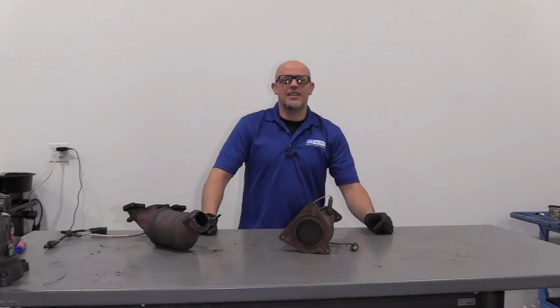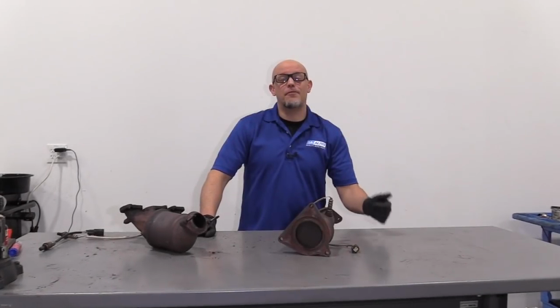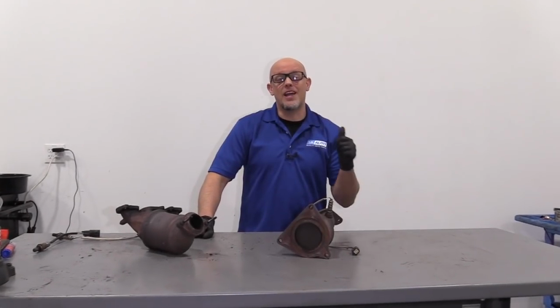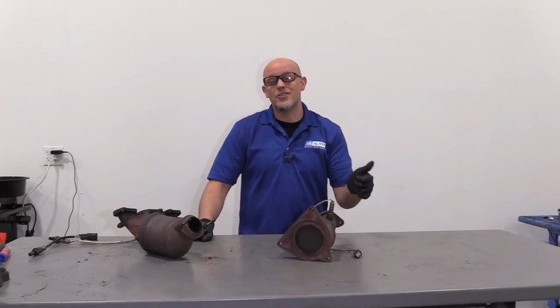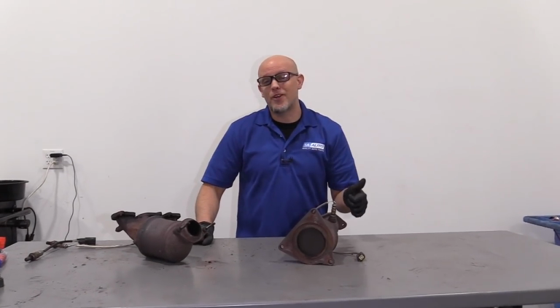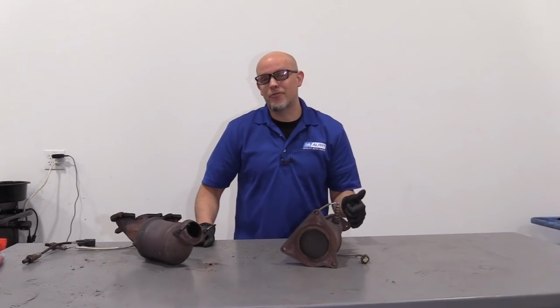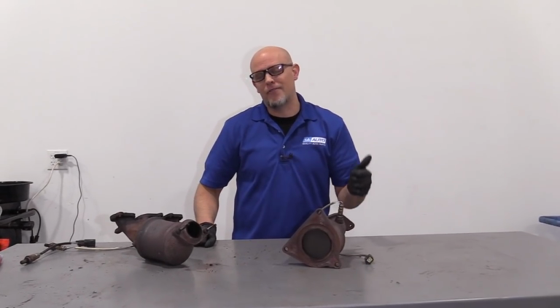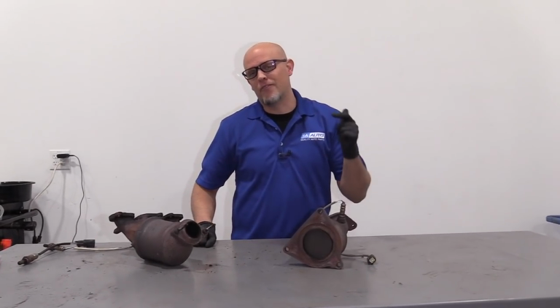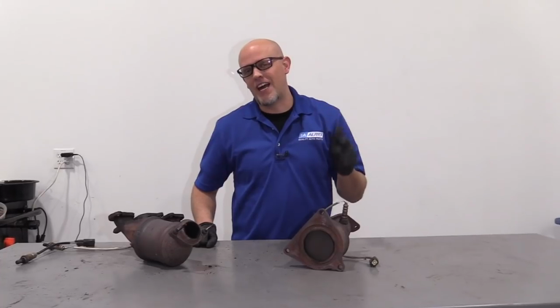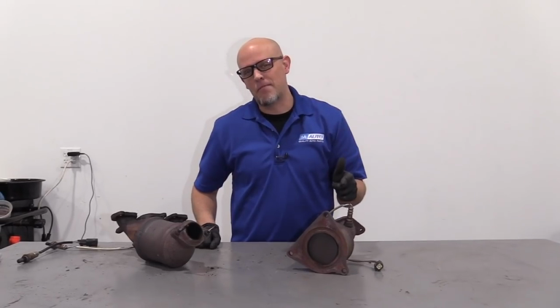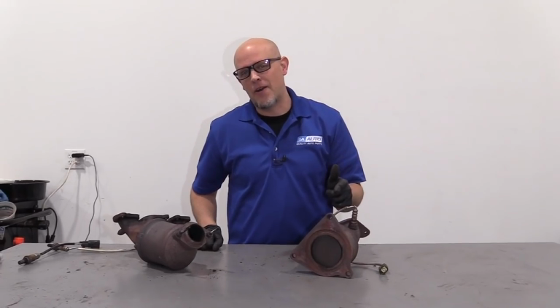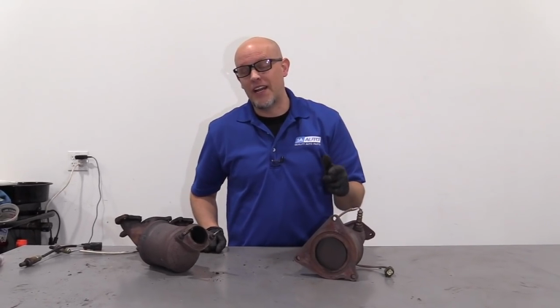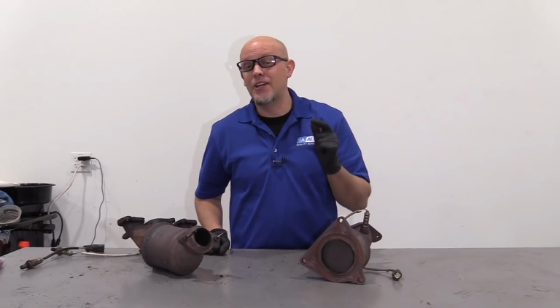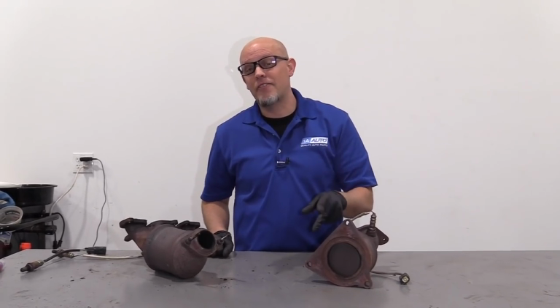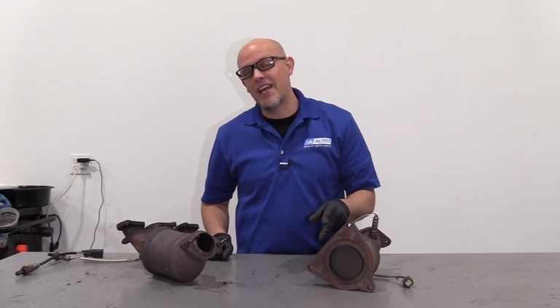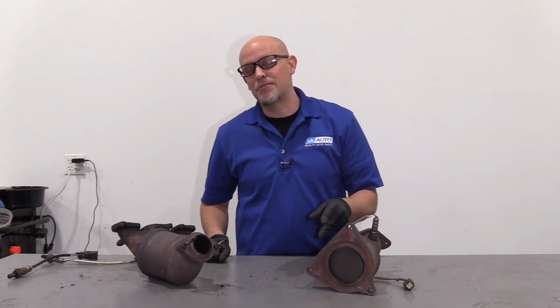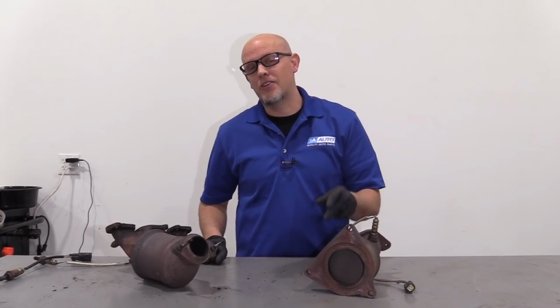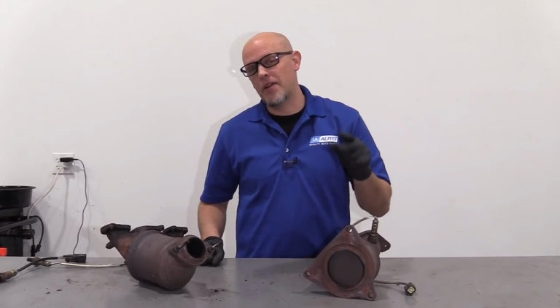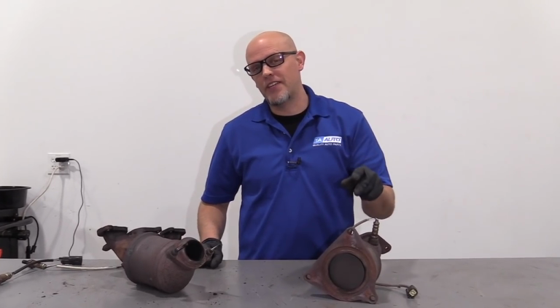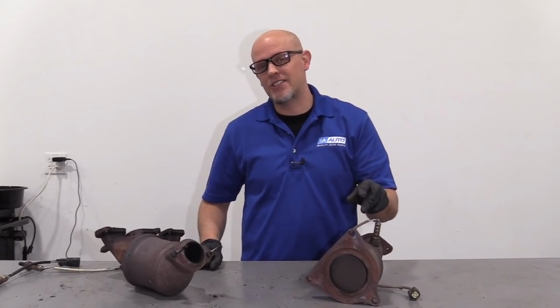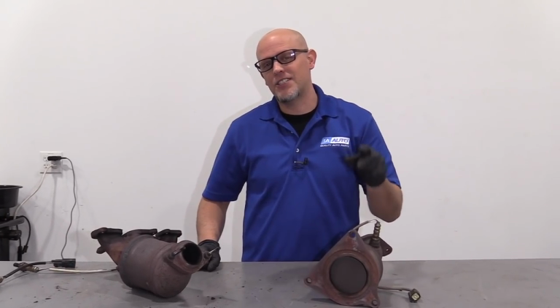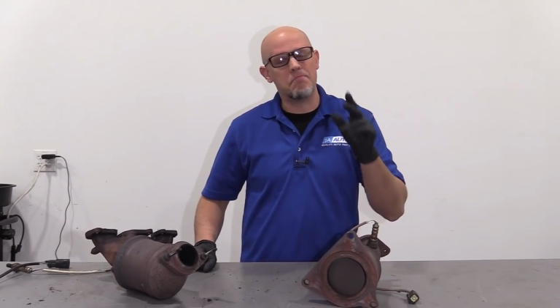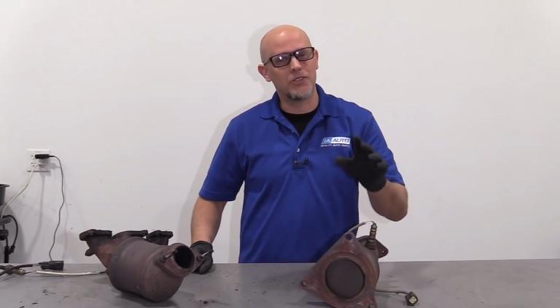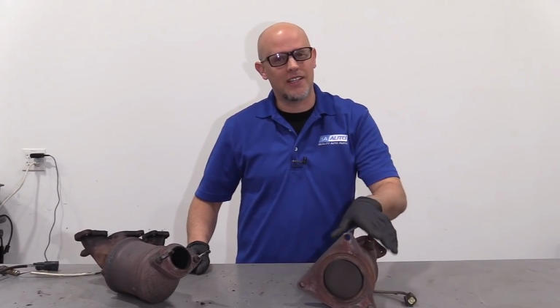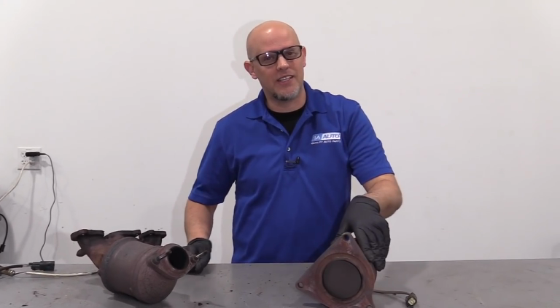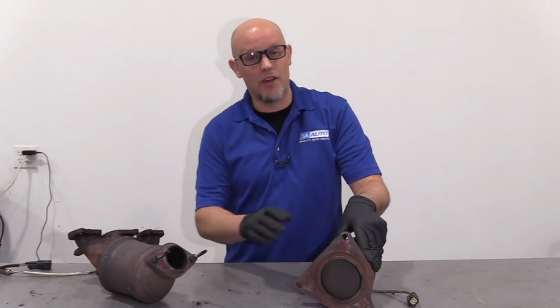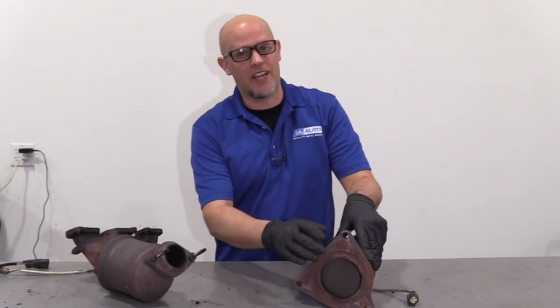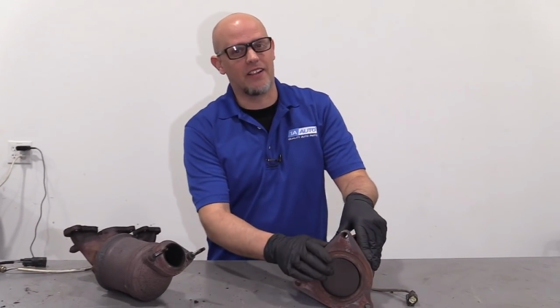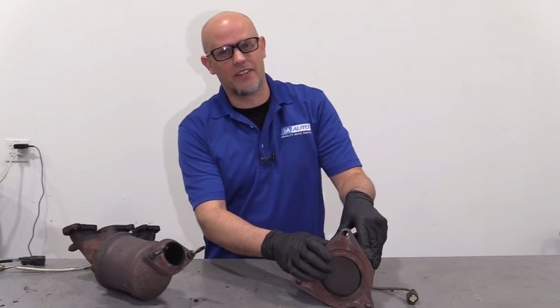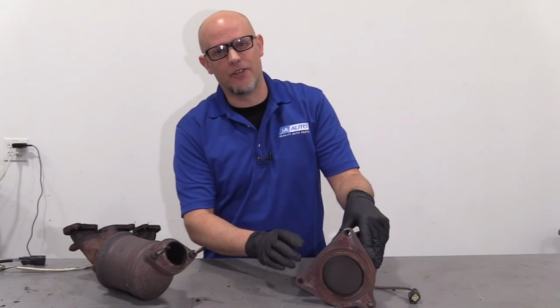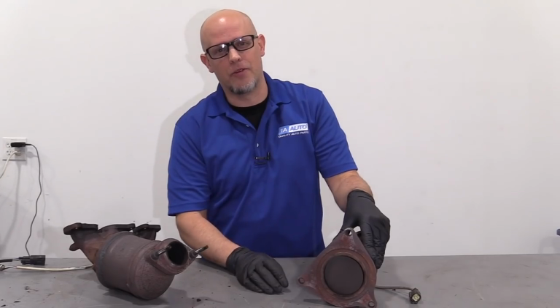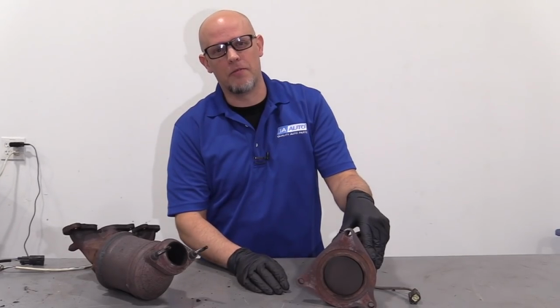If your engine's running rough, you have a lack of power, and you have an egg smell coming out of the exhaust, most likely you have a catalytic converter problem.